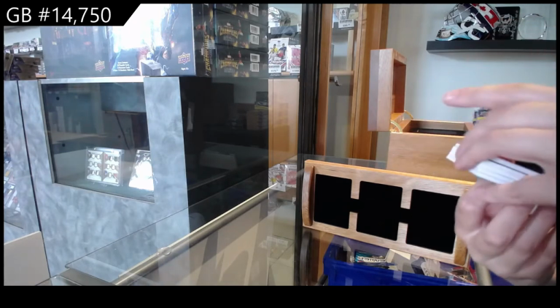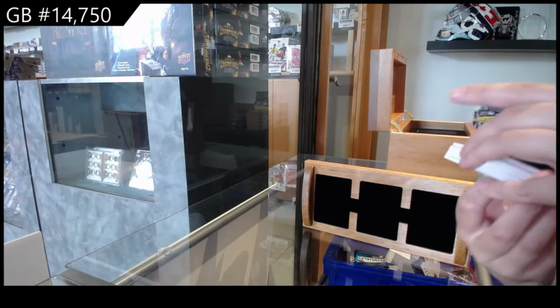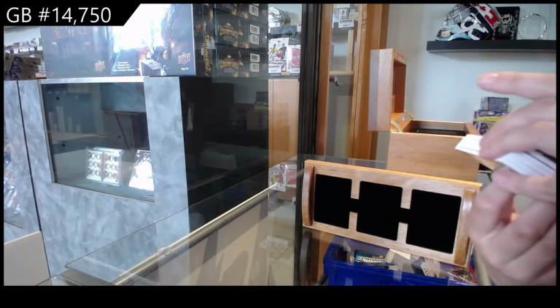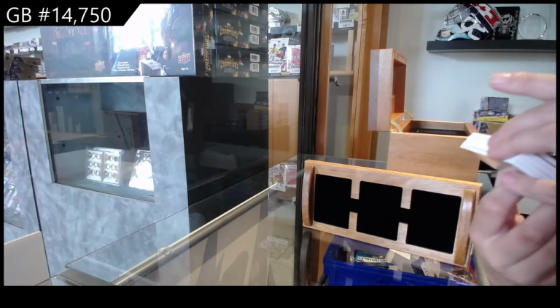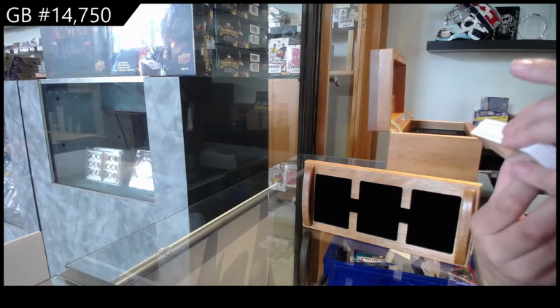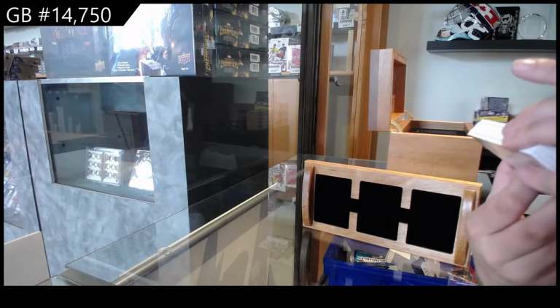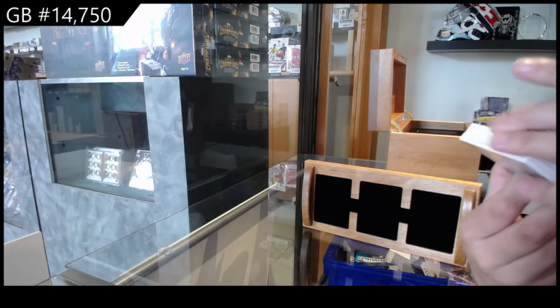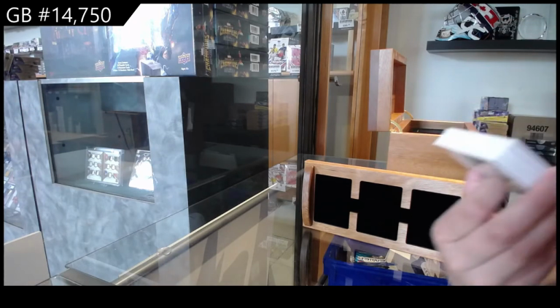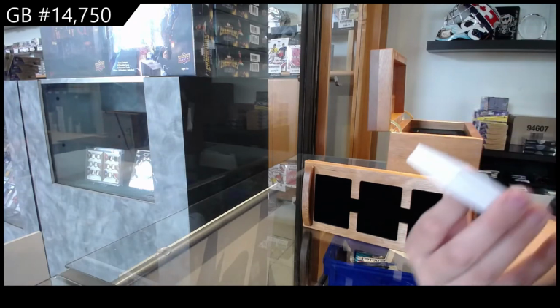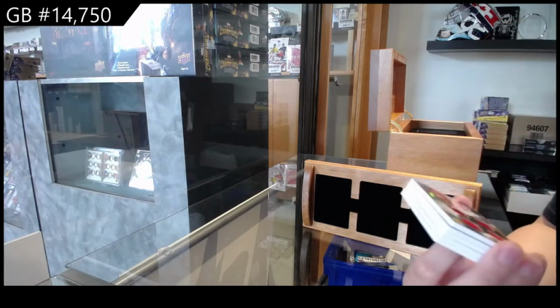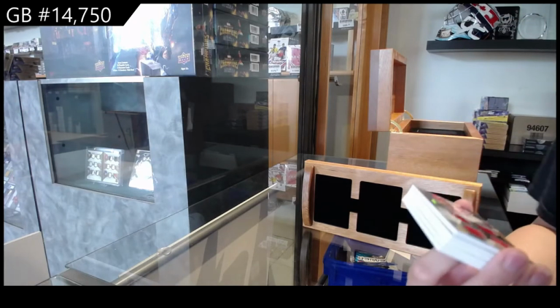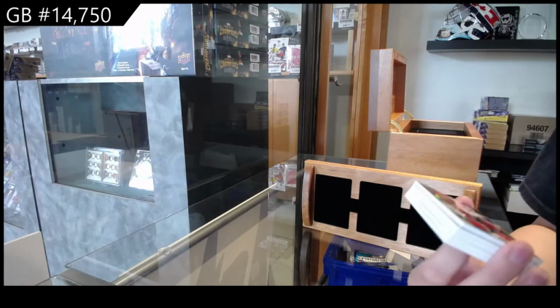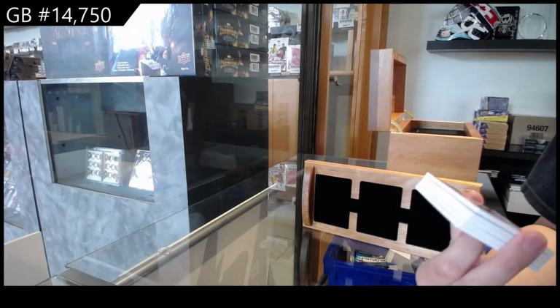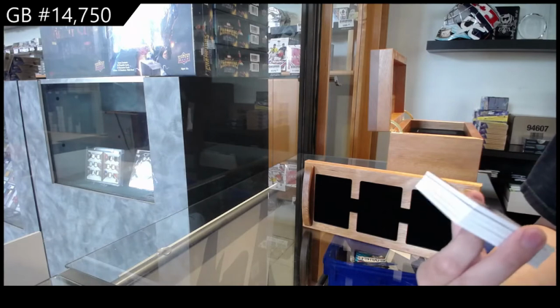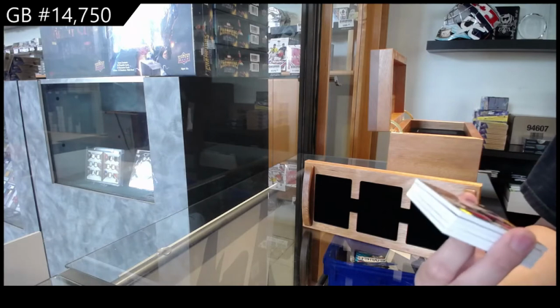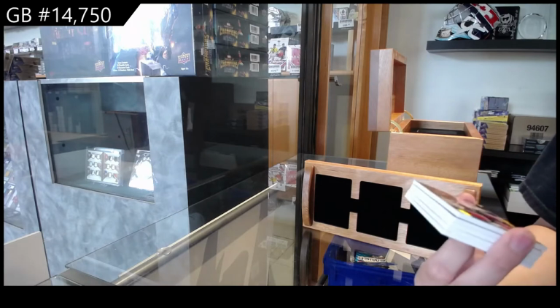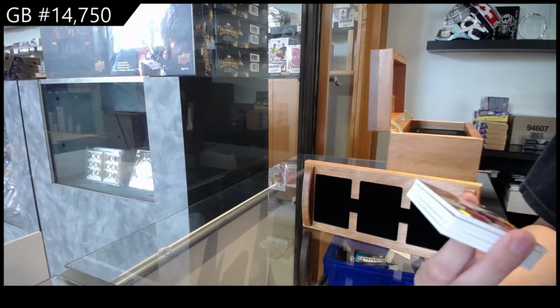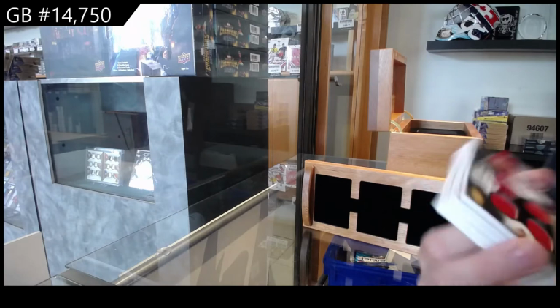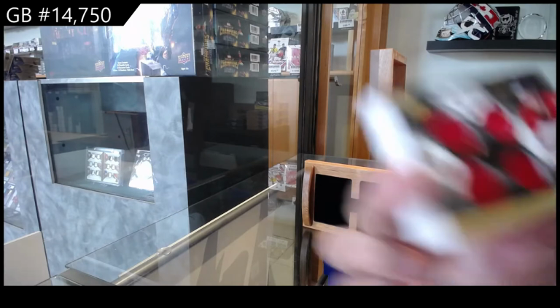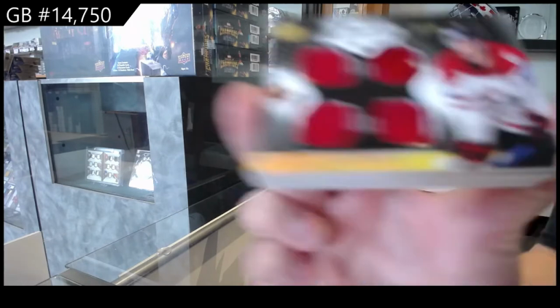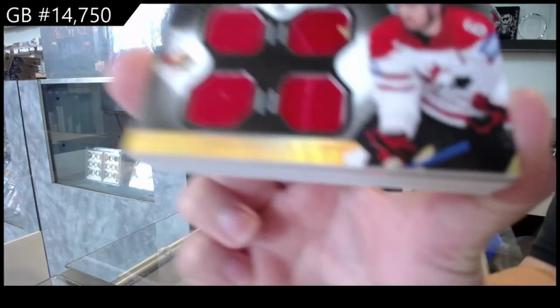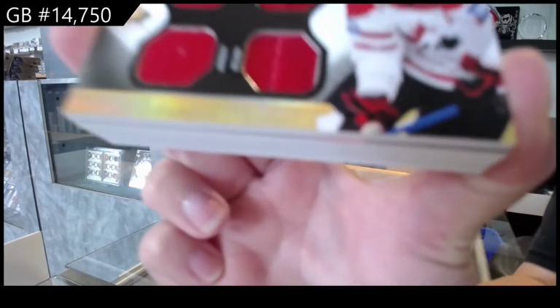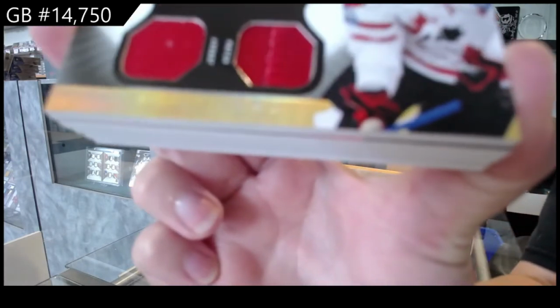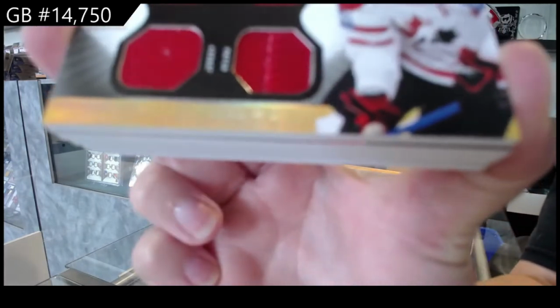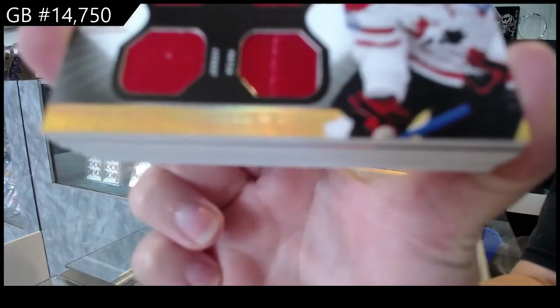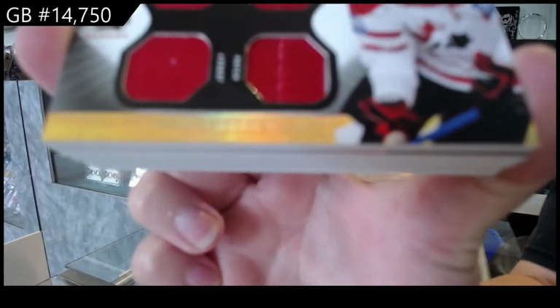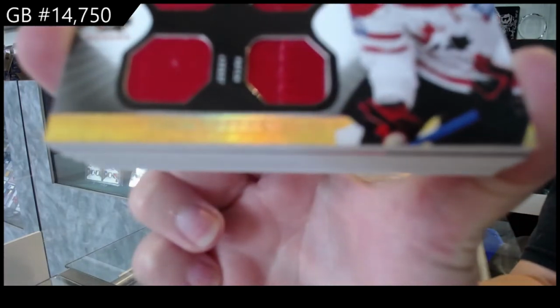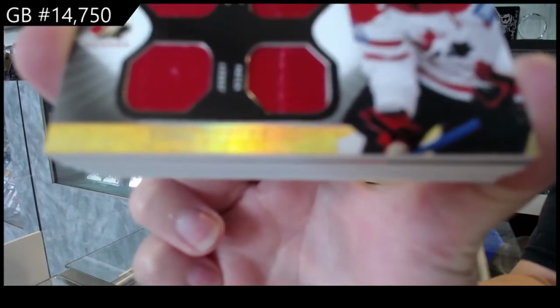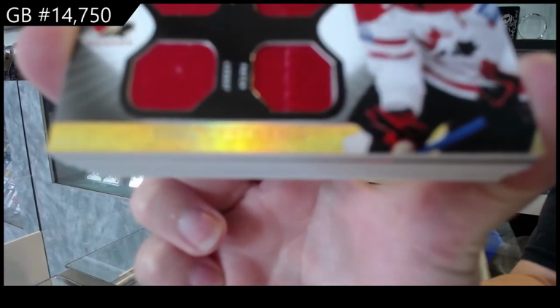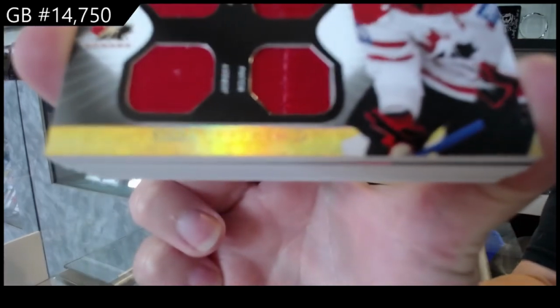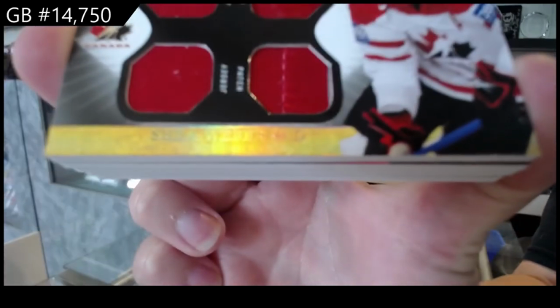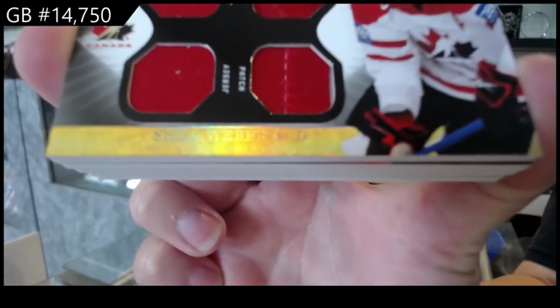We've got a winning standard — the third — dual jersey, dual patch. Numbered to 35 of Shea Weber.